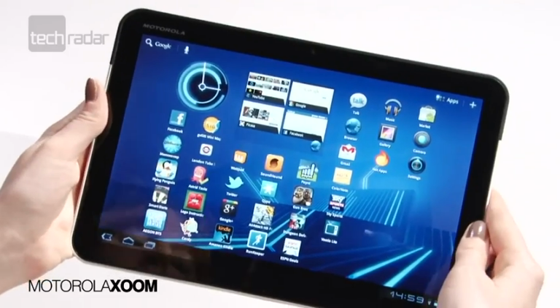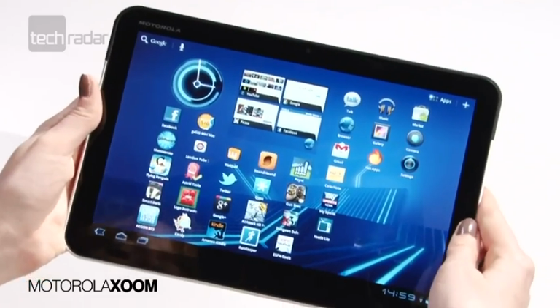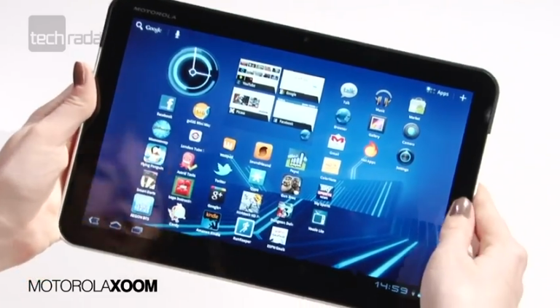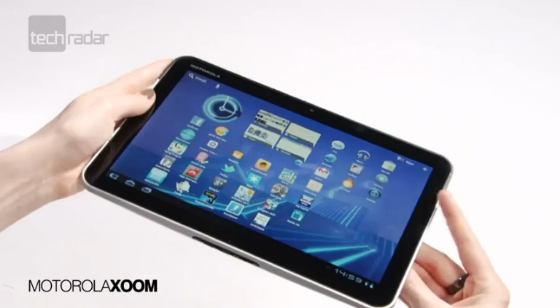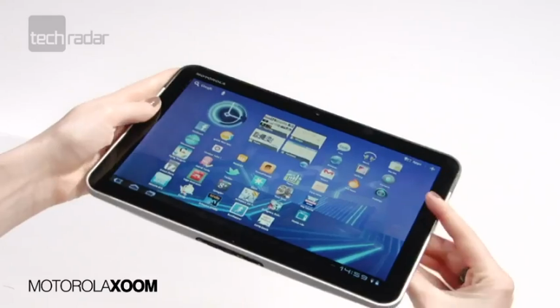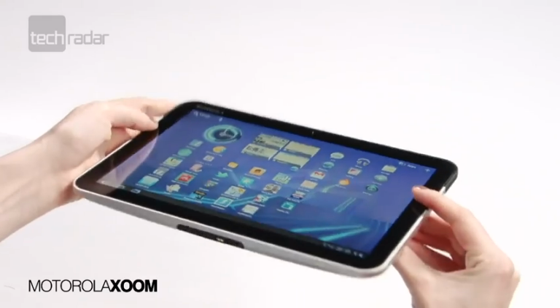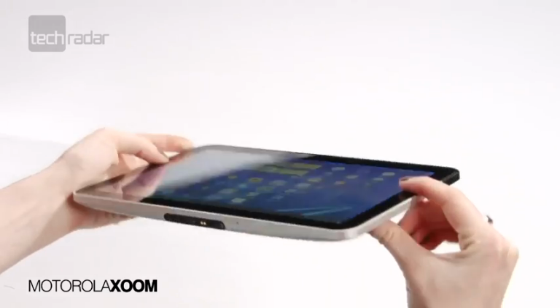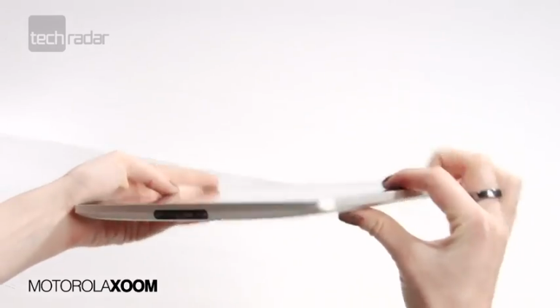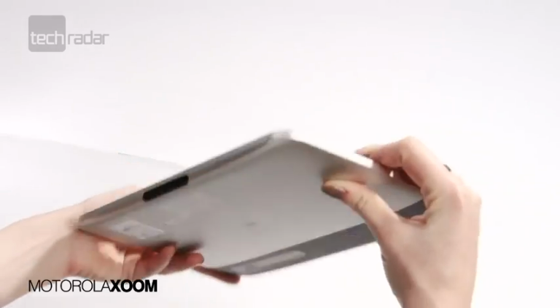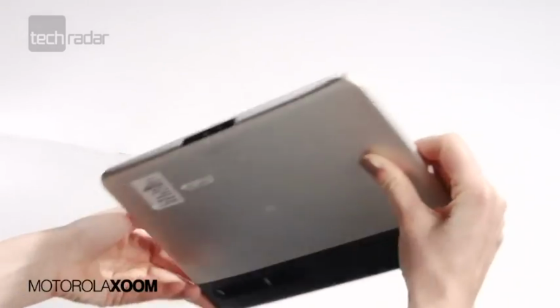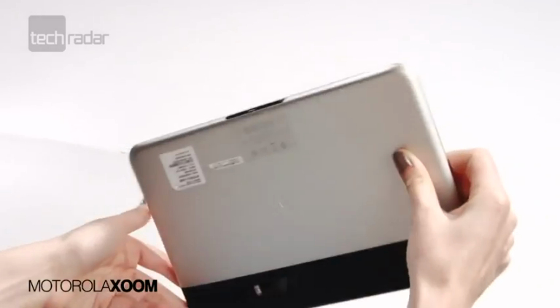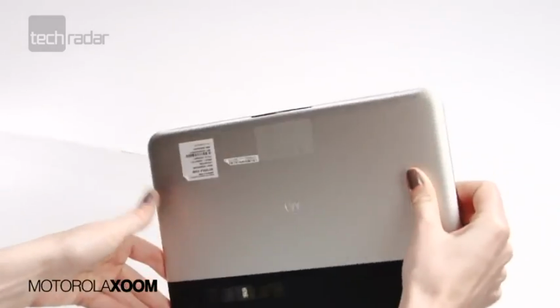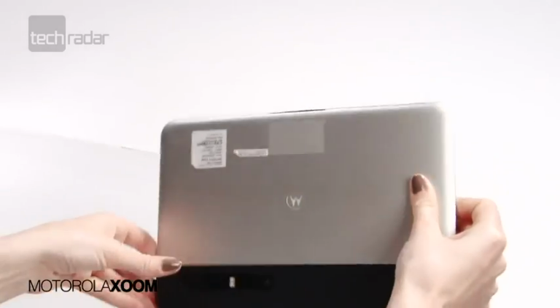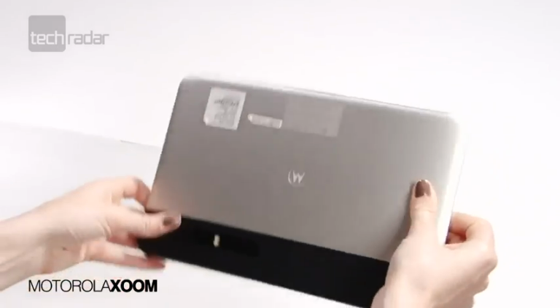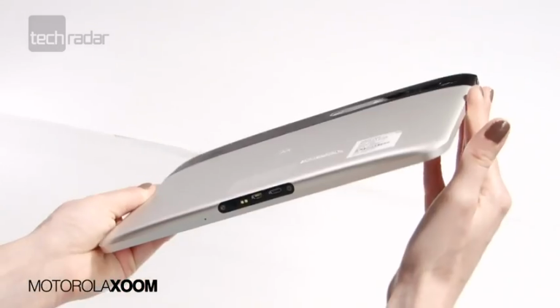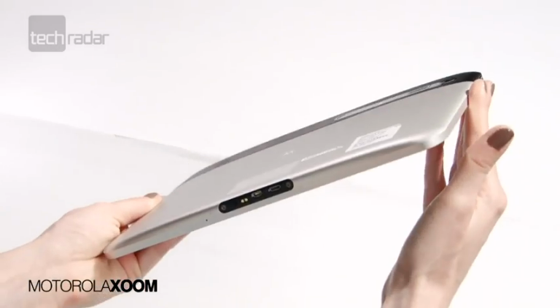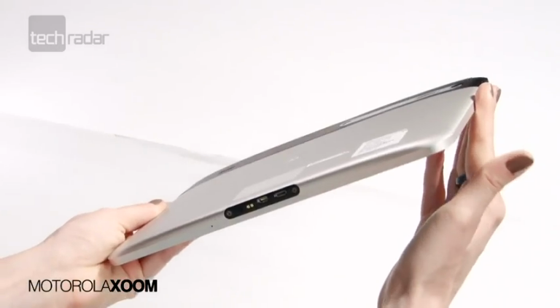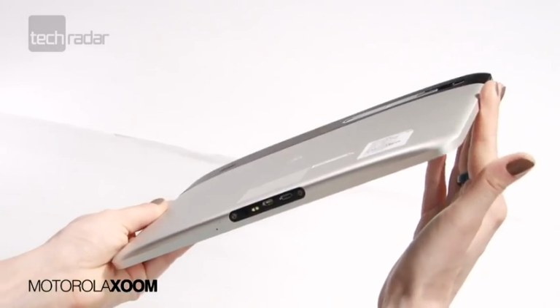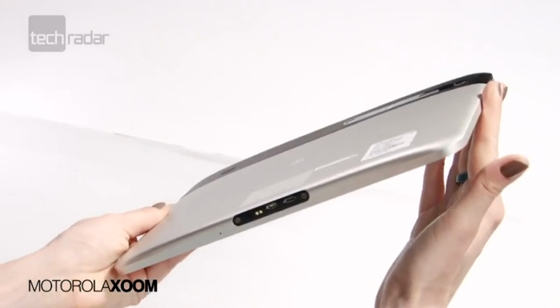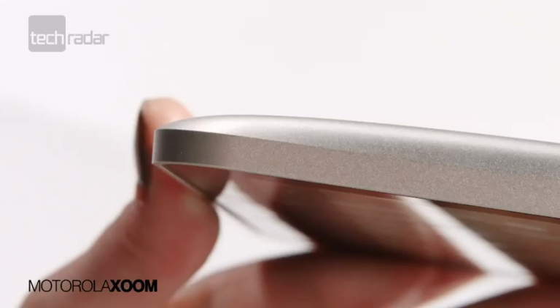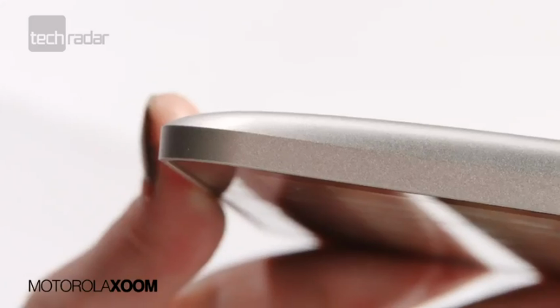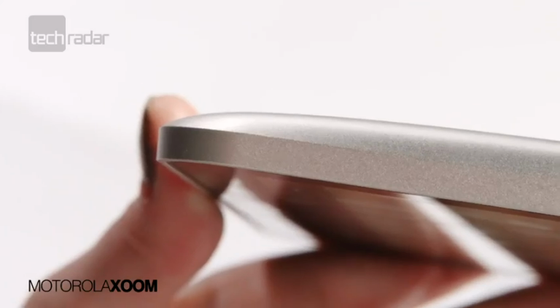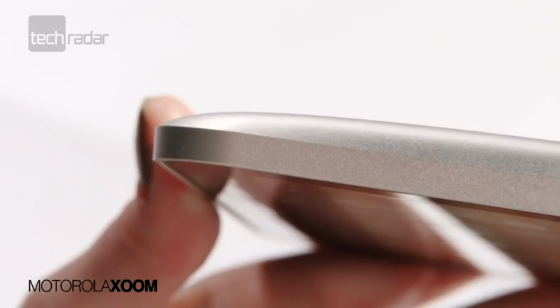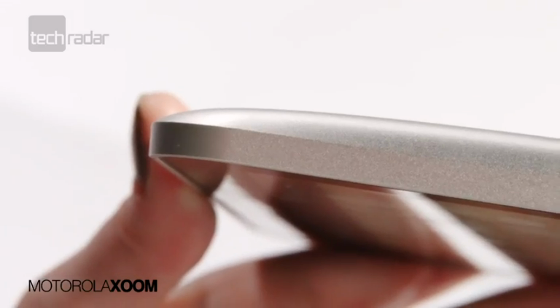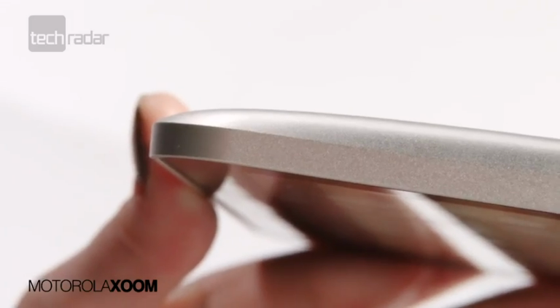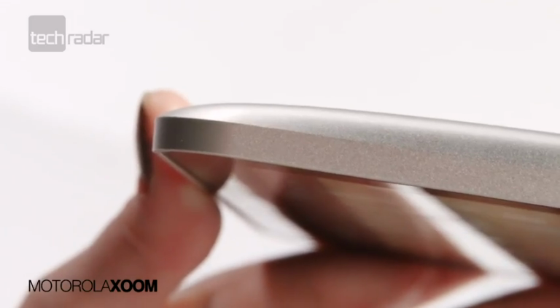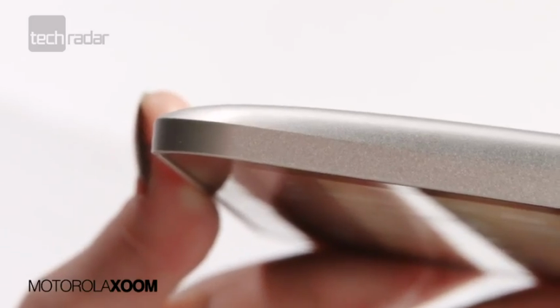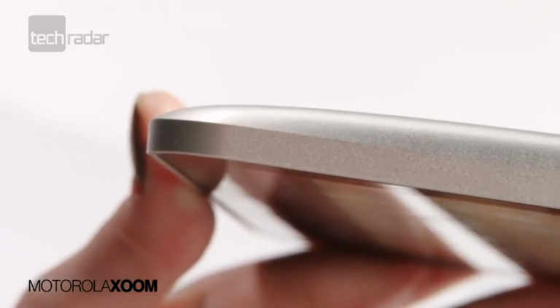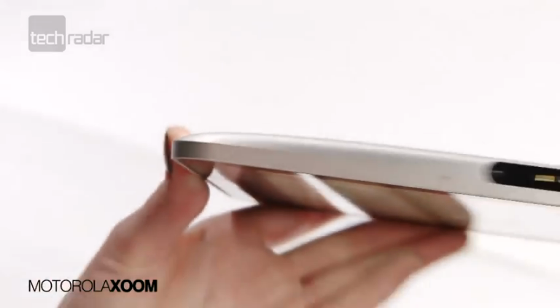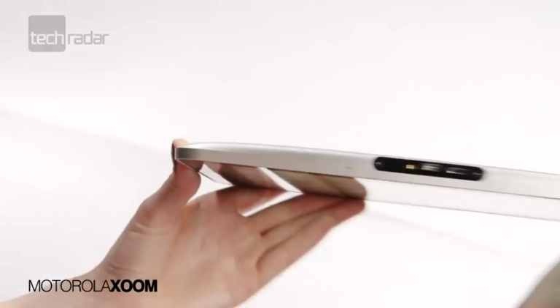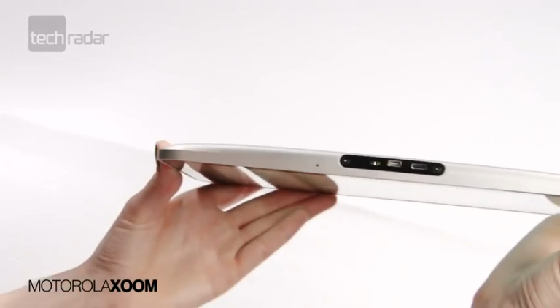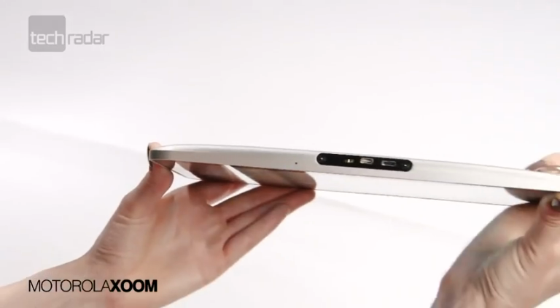The Zoom feels really sturdy, although a tad on the weighty side, but a brushed aluminium back and rubber-edged bezel really help you keep a firm grip in the hands.